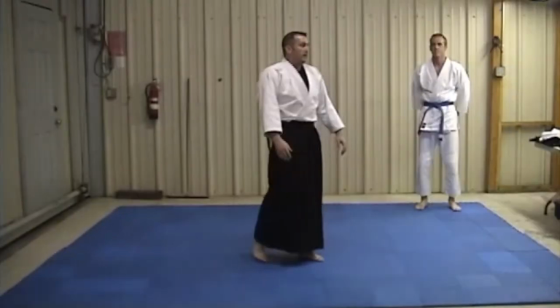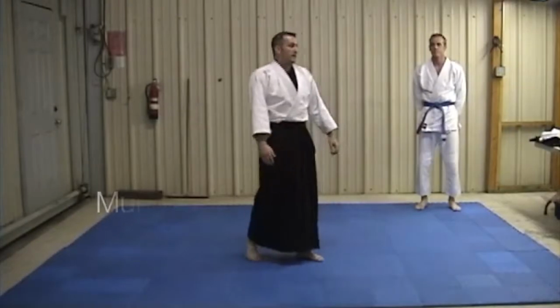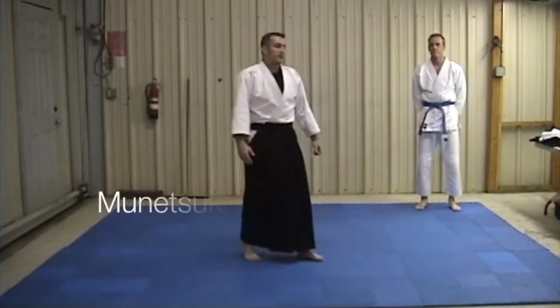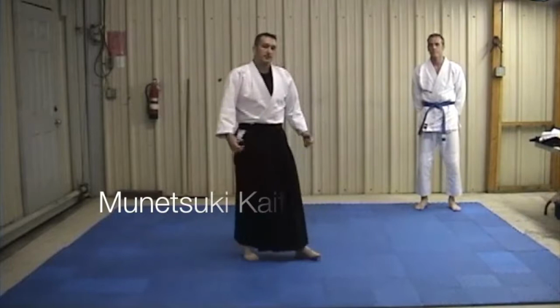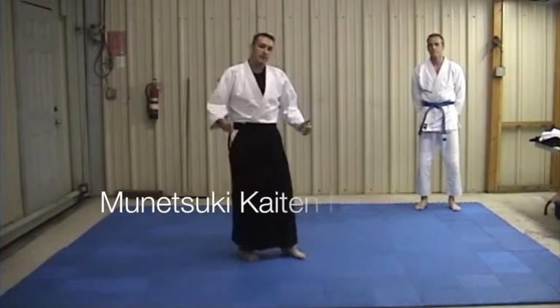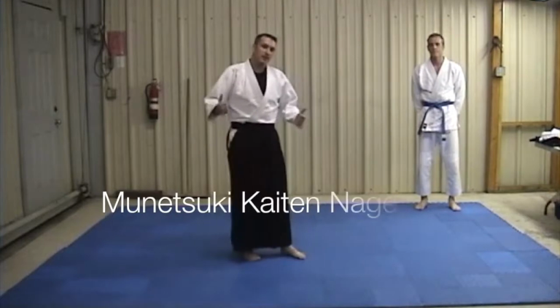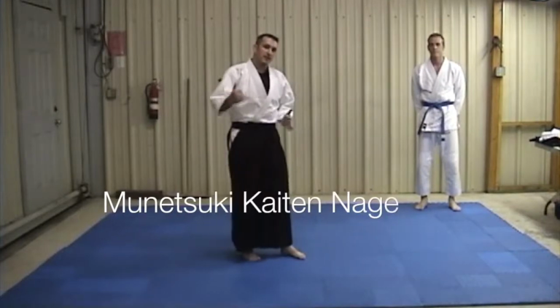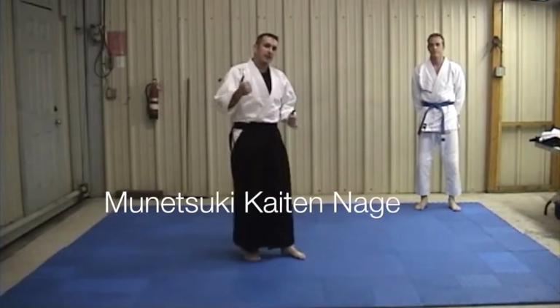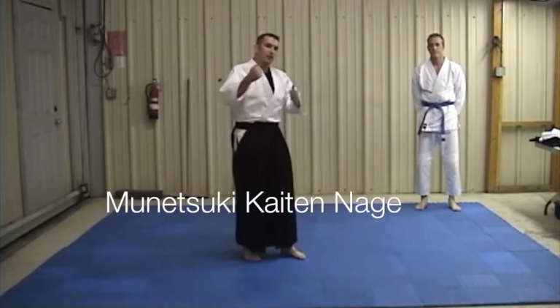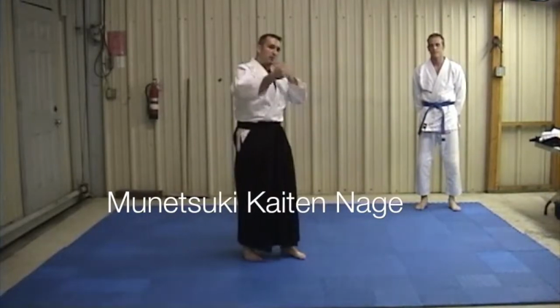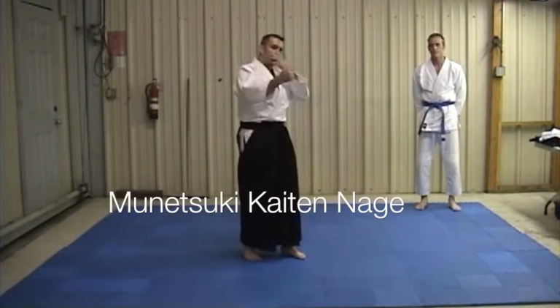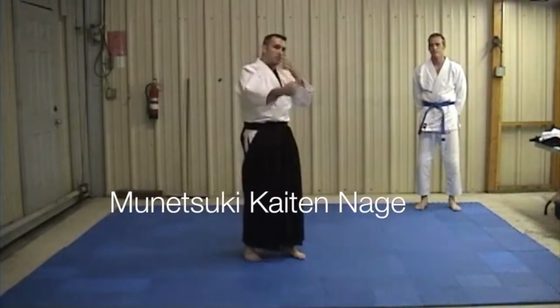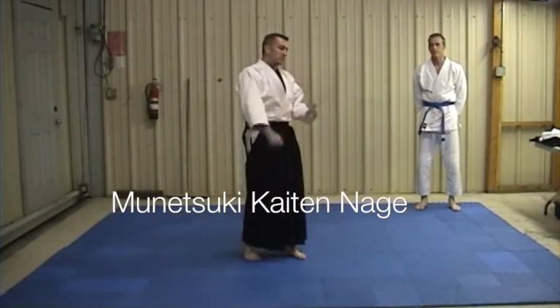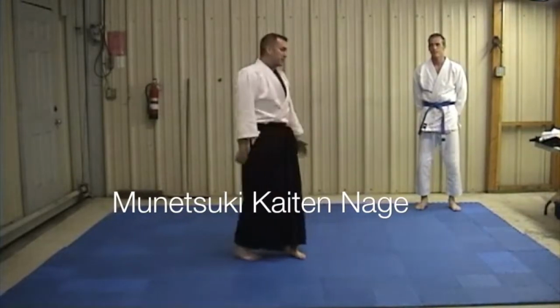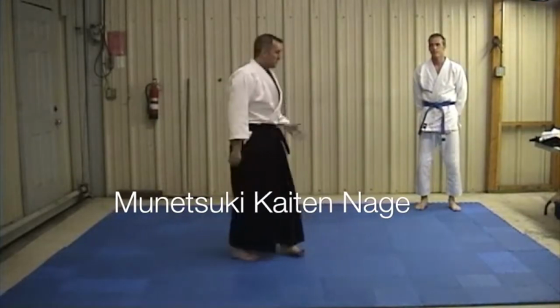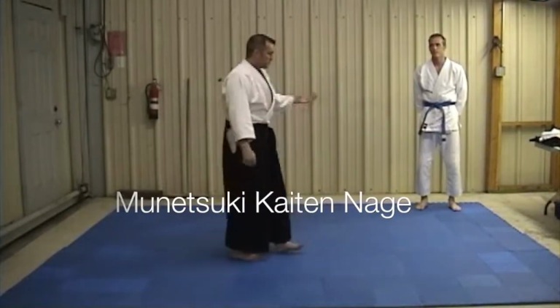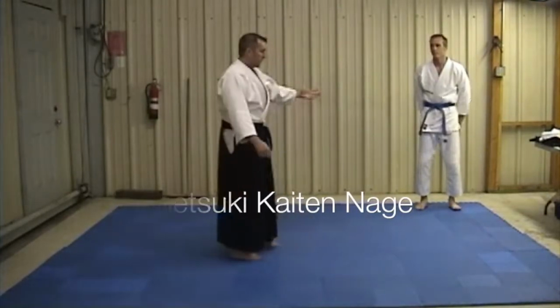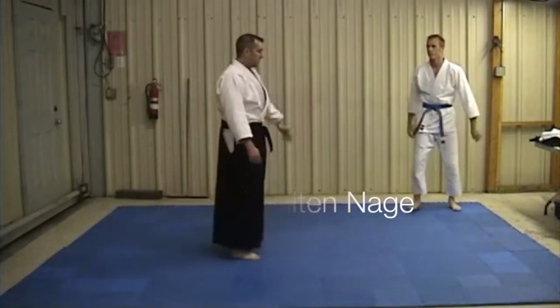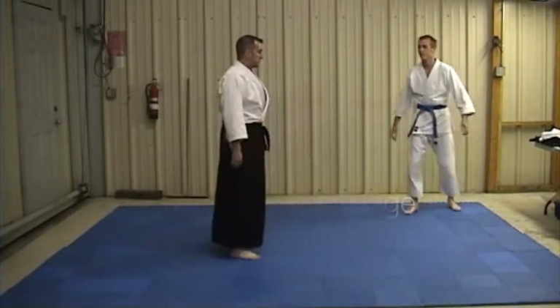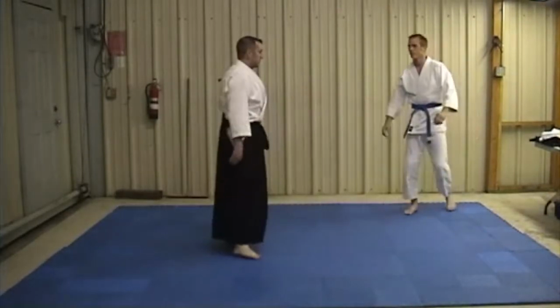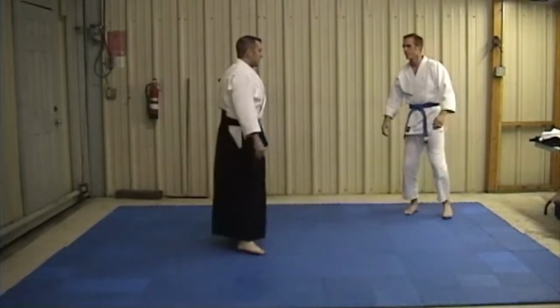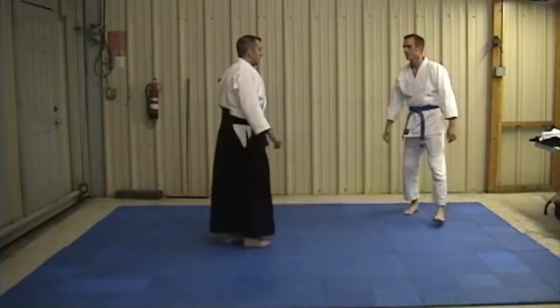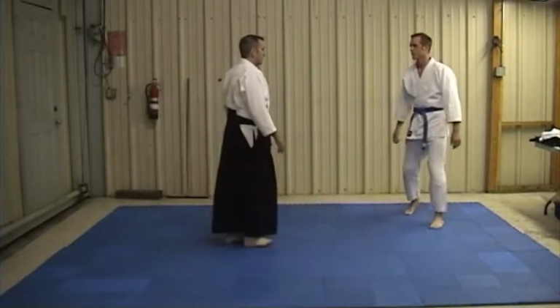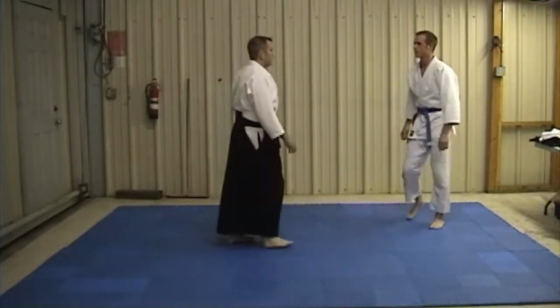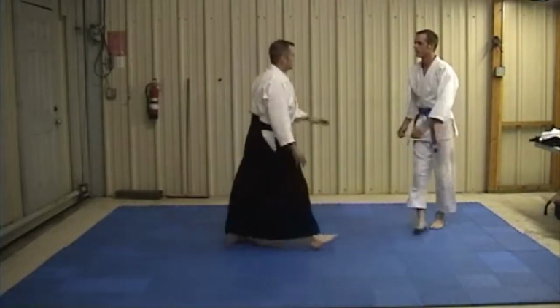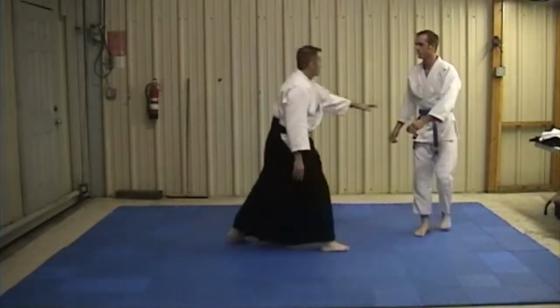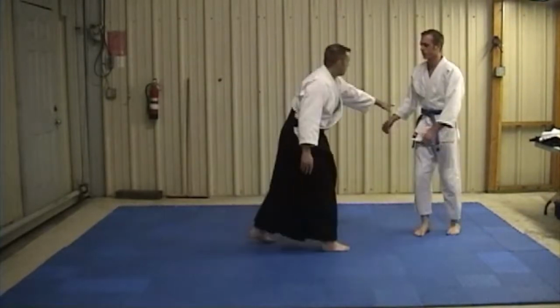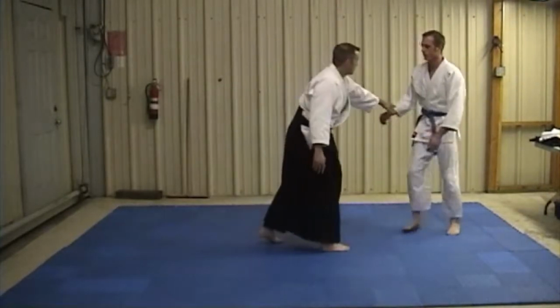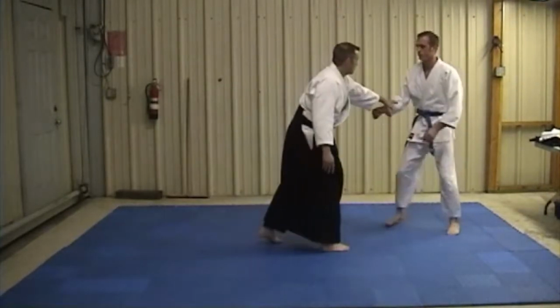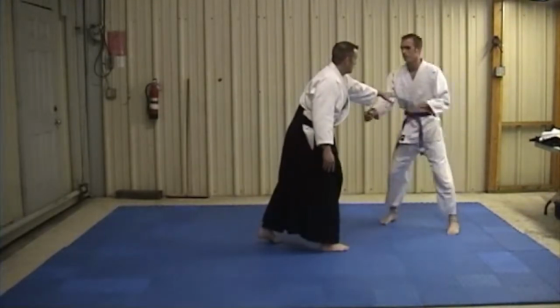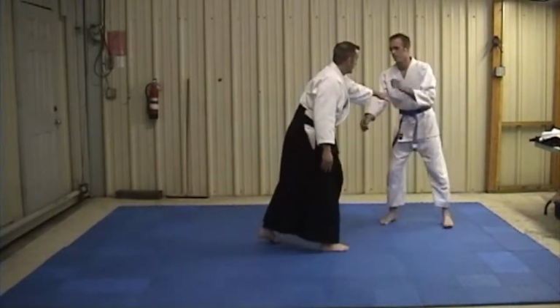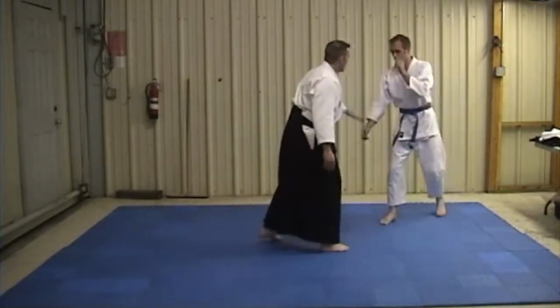Next, the same technique — kaitanami — only from a straight punch. We're going to demonstrate that. Next, we're going to stay in the corner.